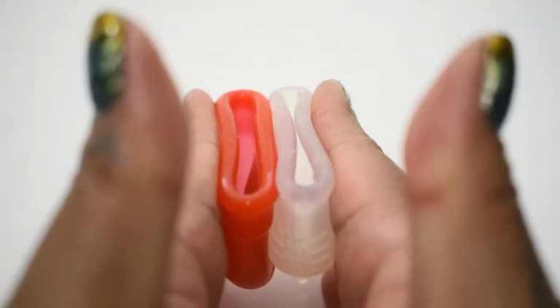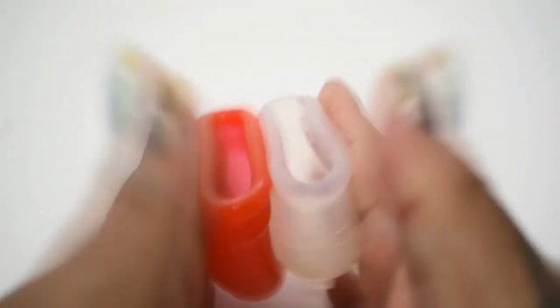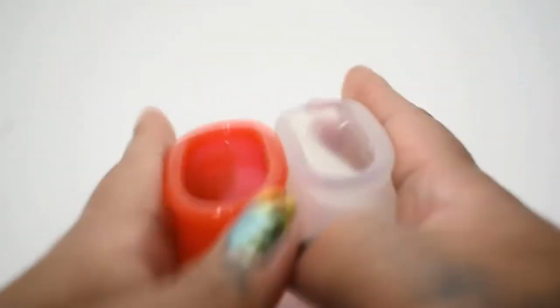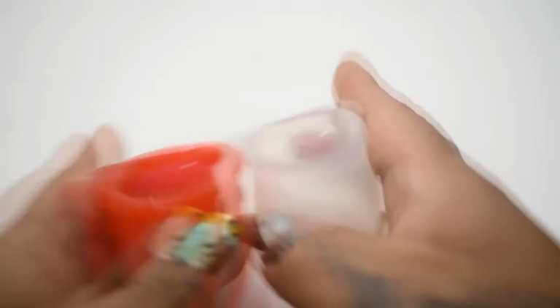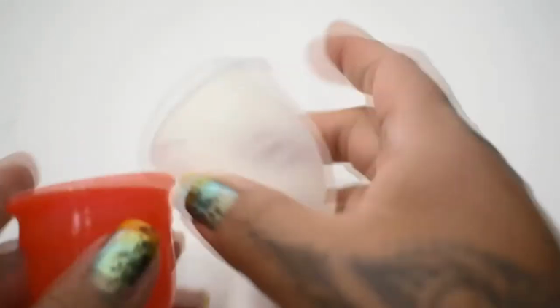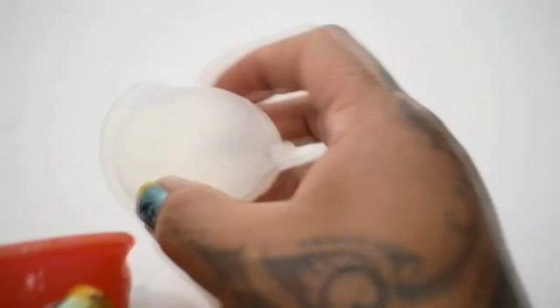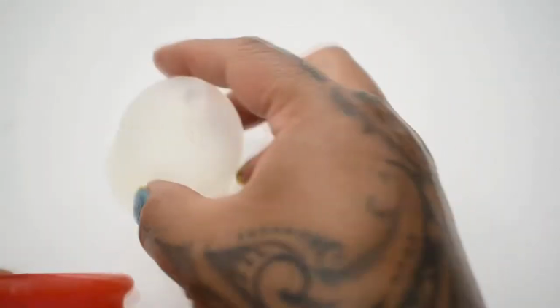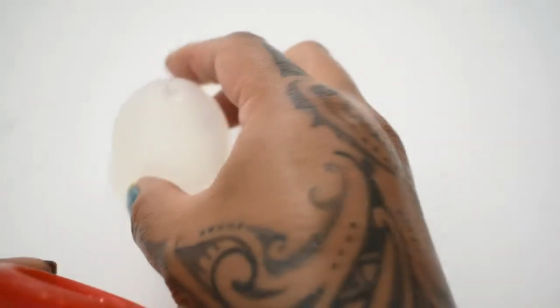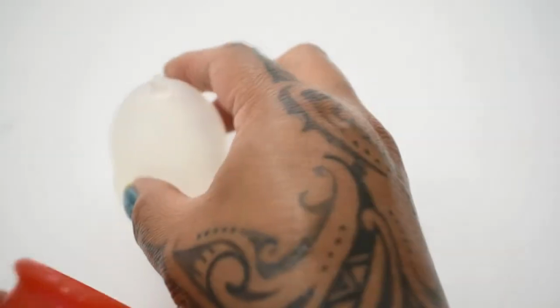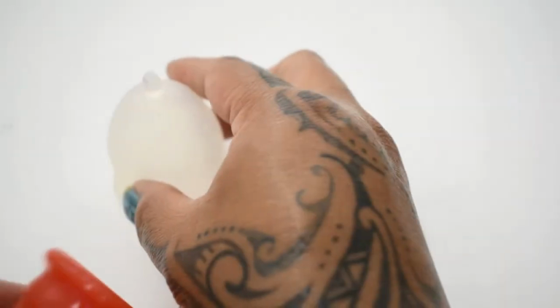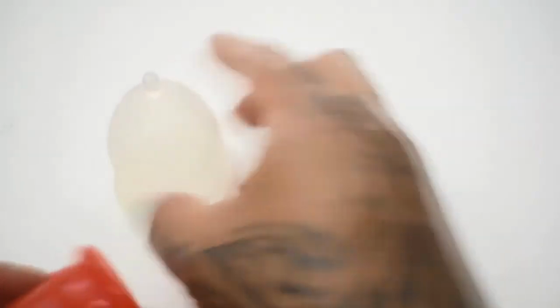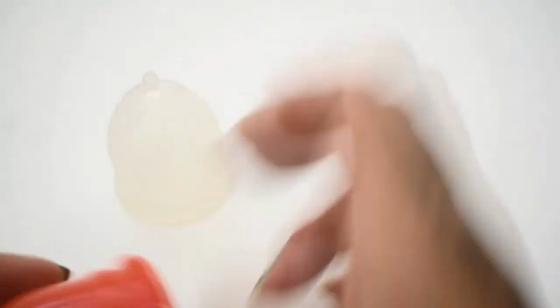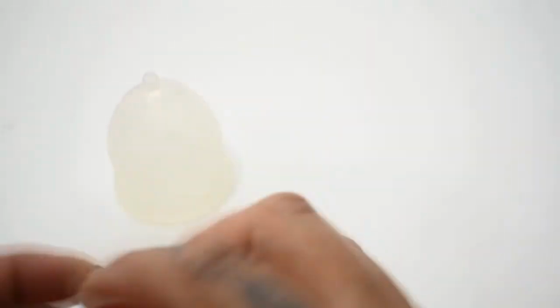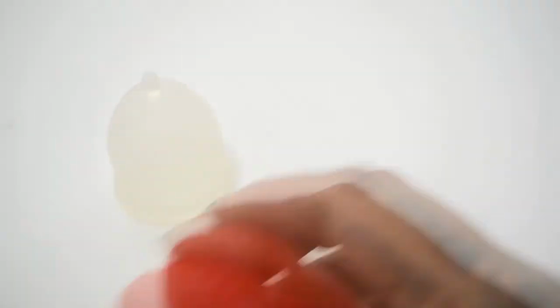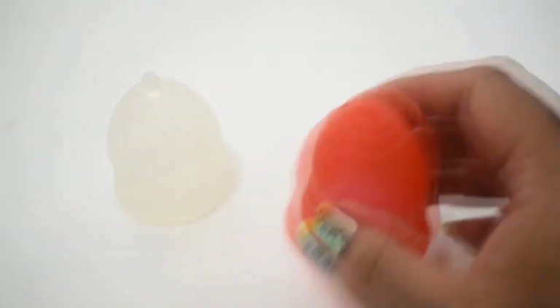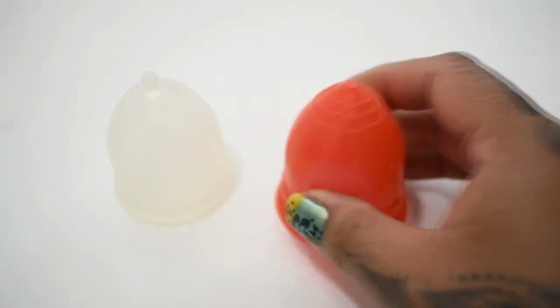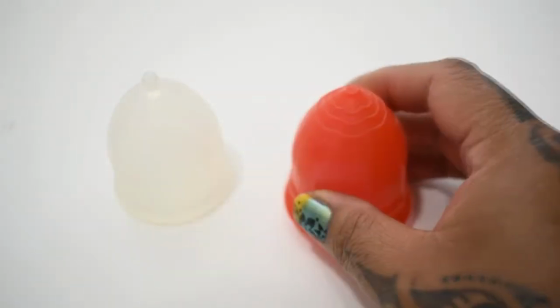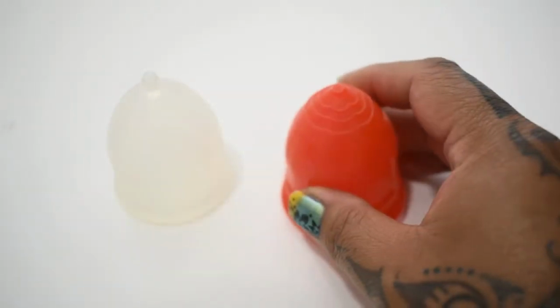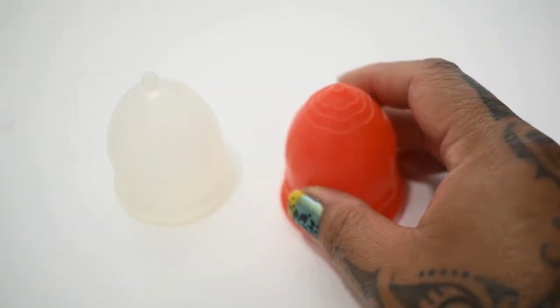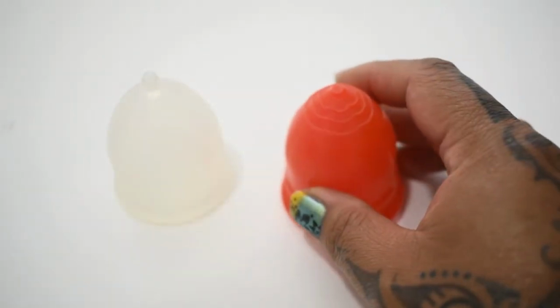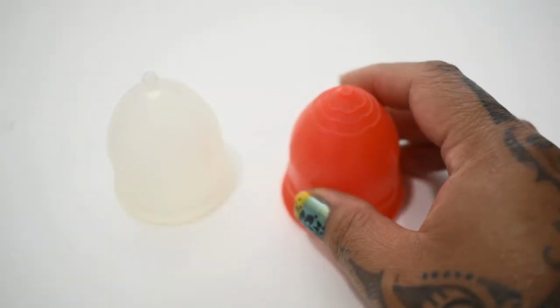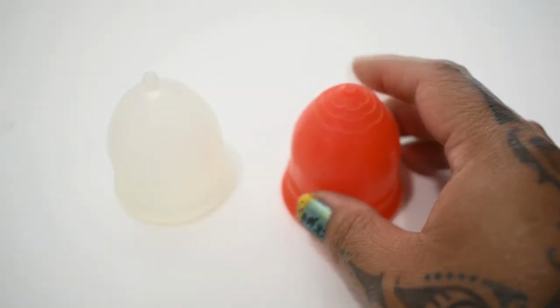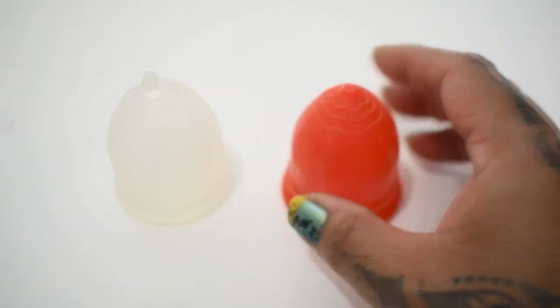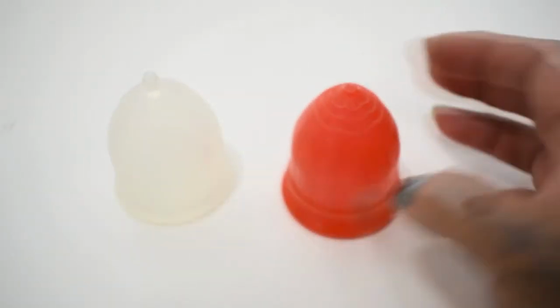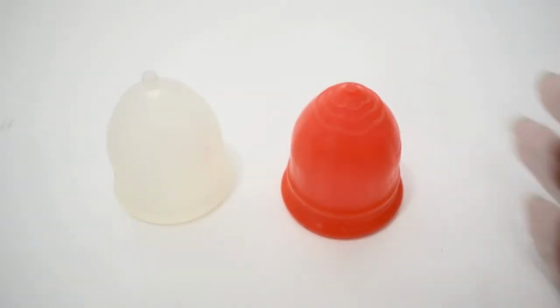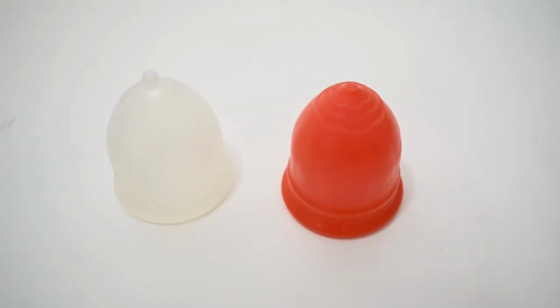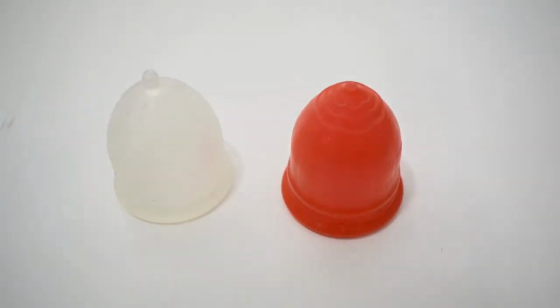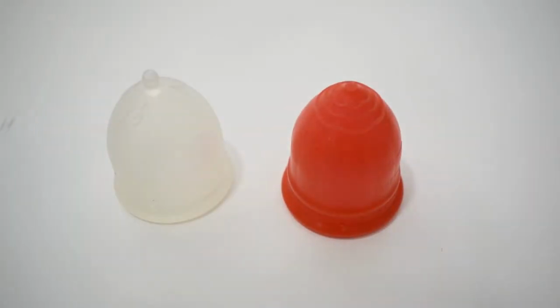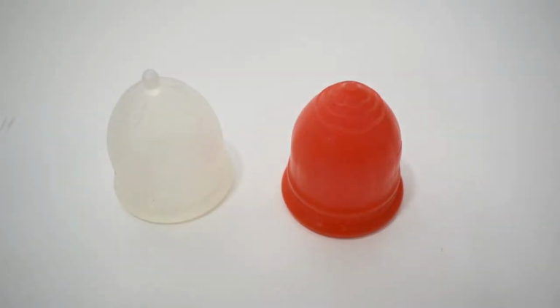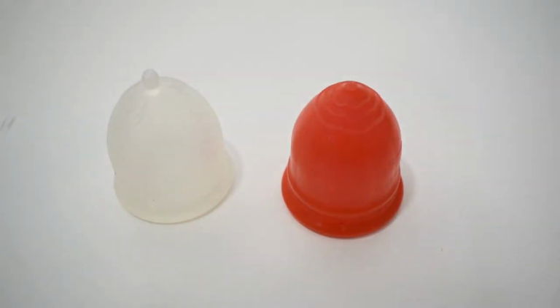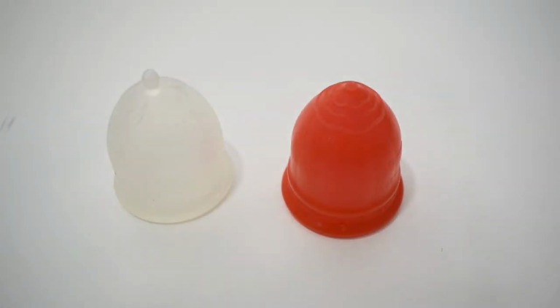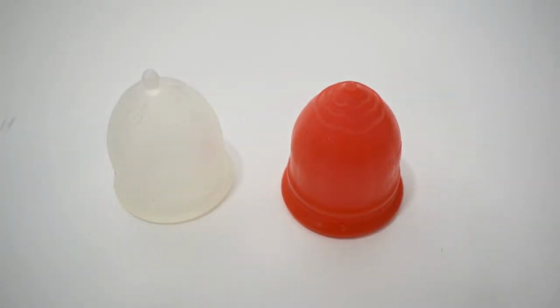And that was the MyCup and the LolliCup, both in a size large.